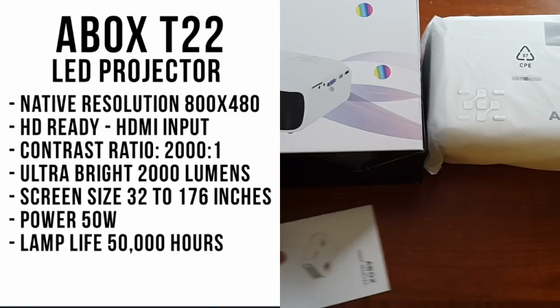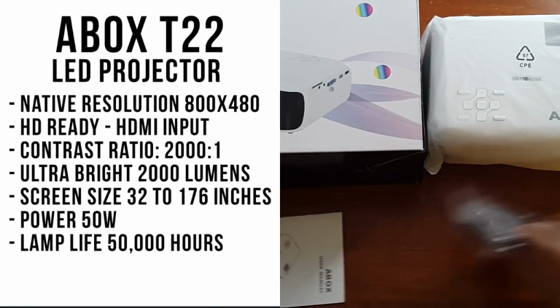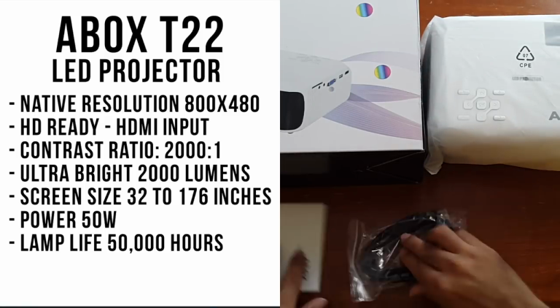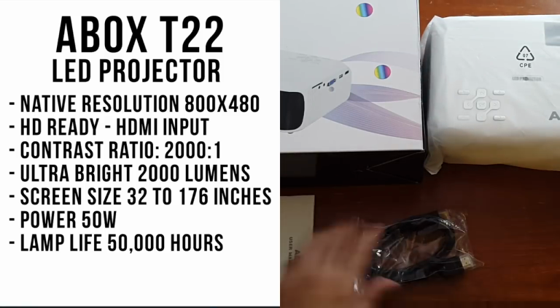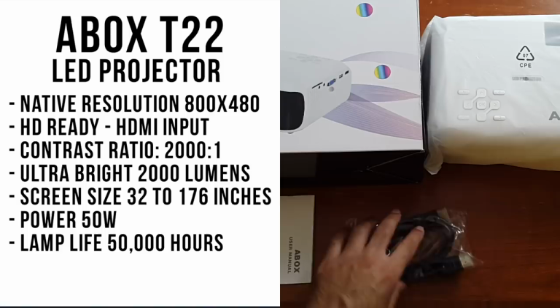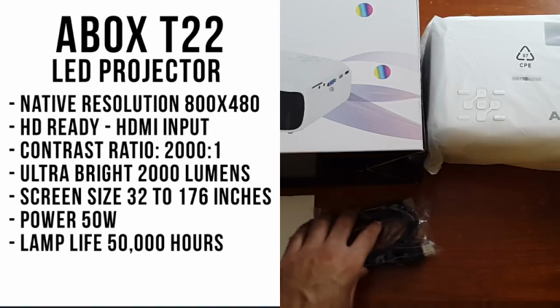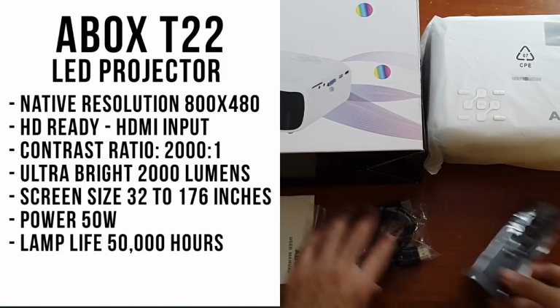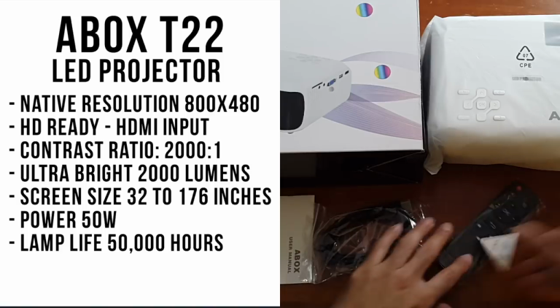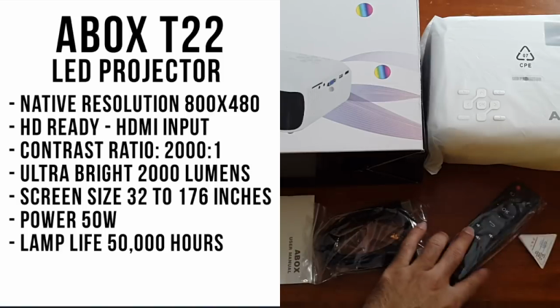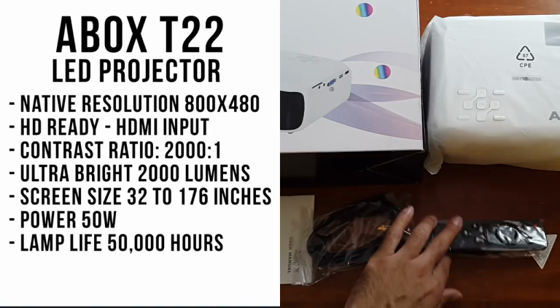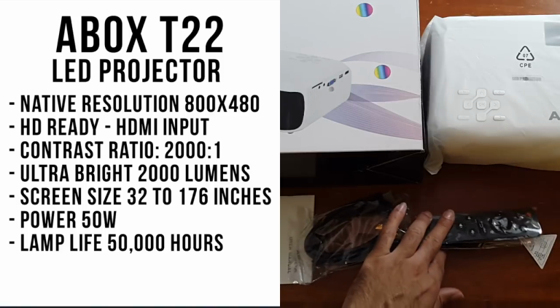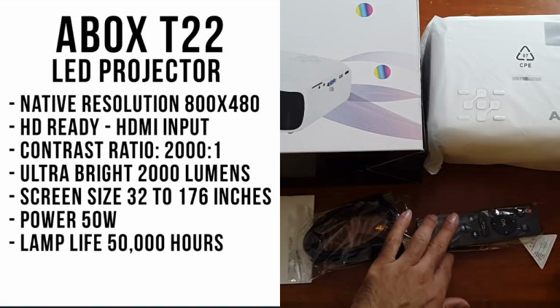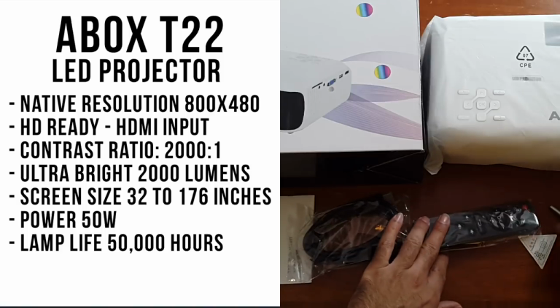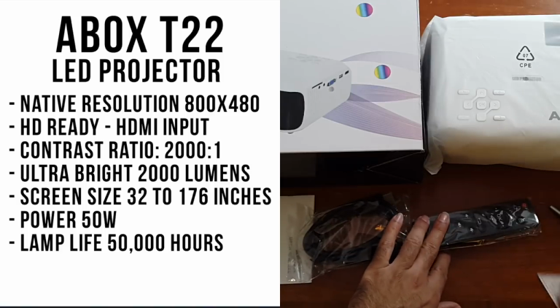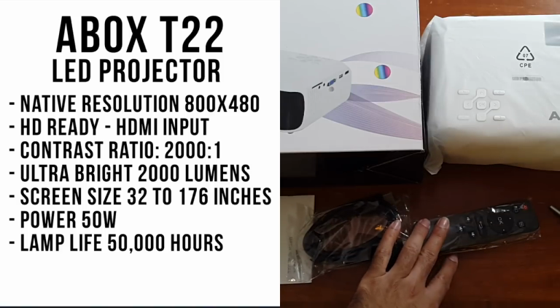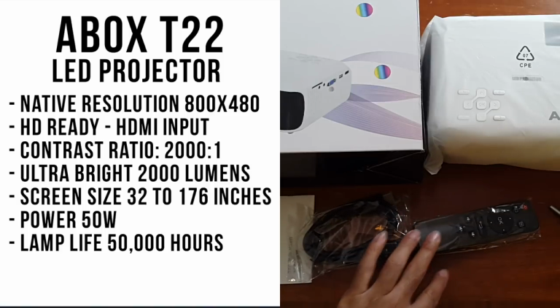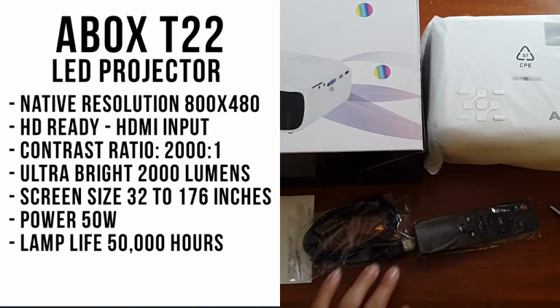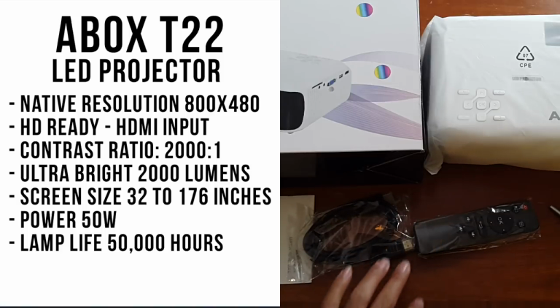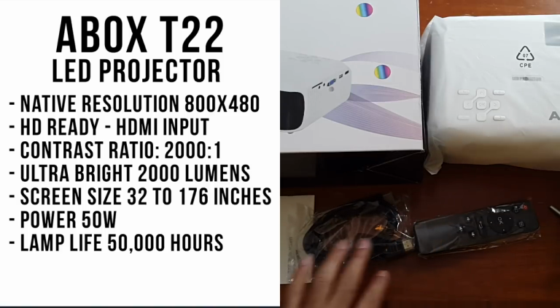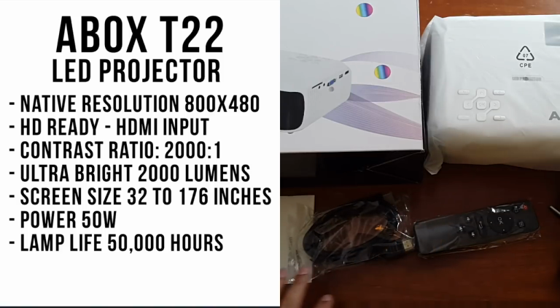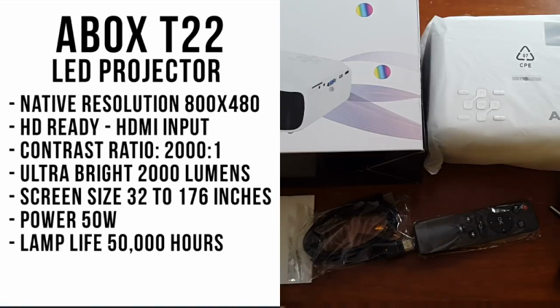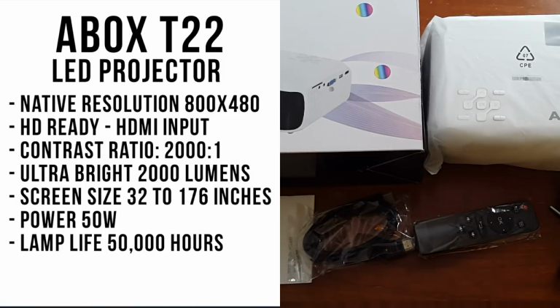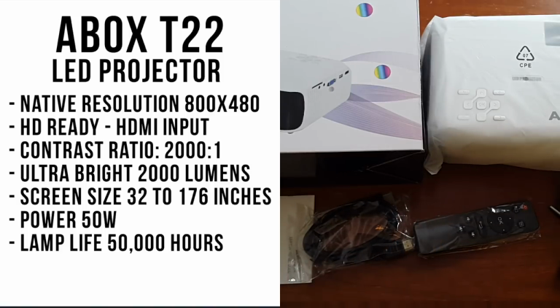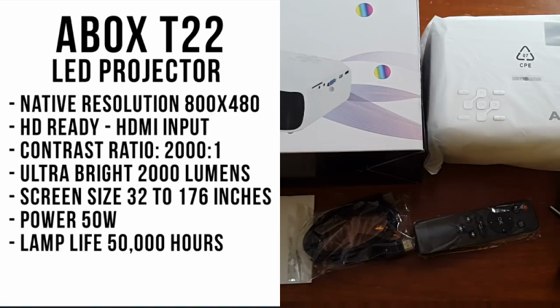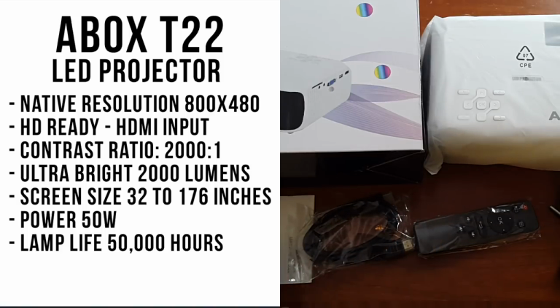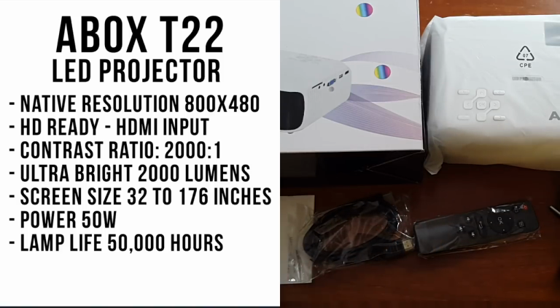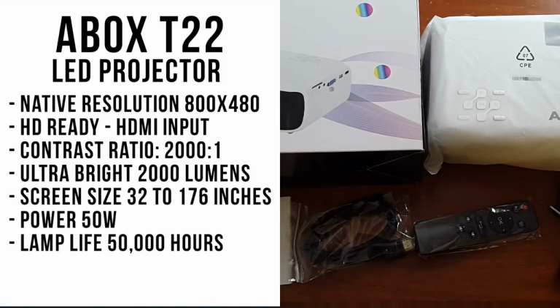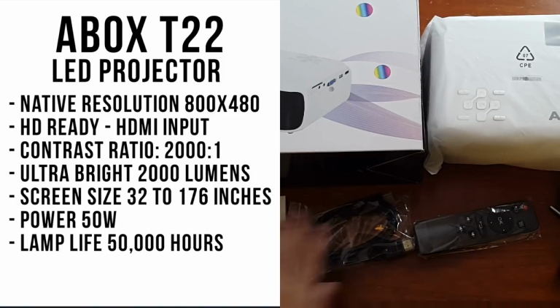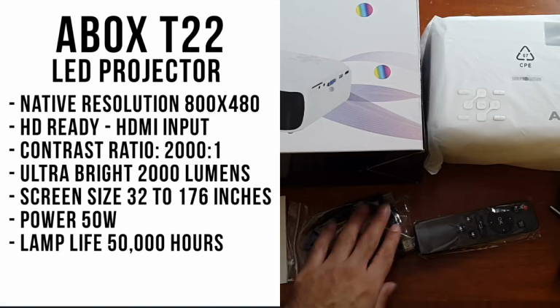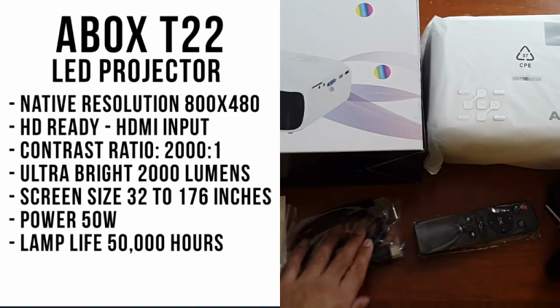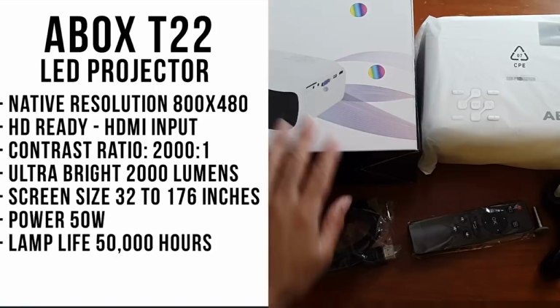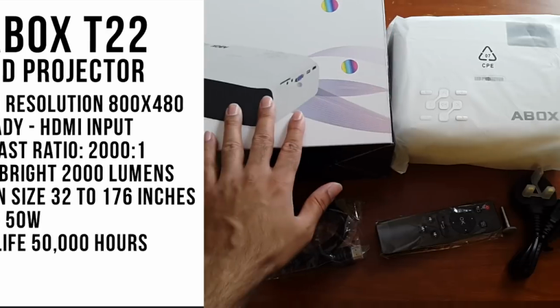I'm quite excited to test this projector out as it is the latest model and the projection quality is going to be much better.